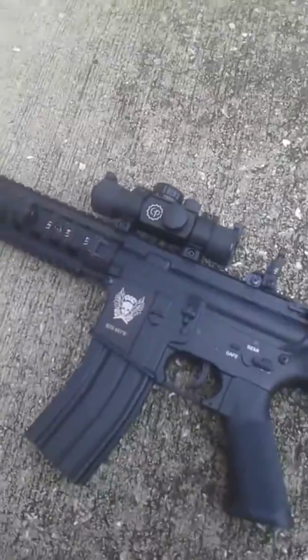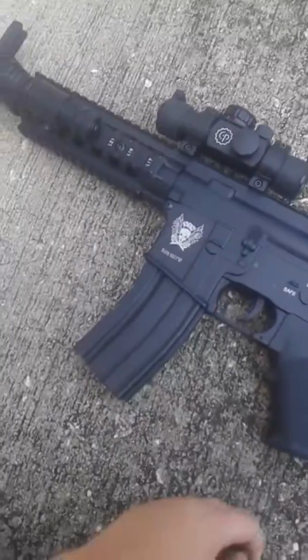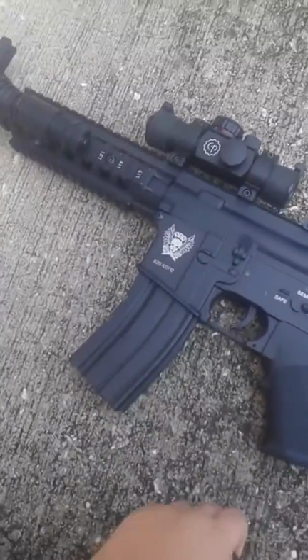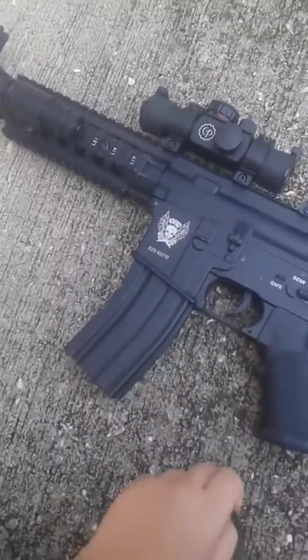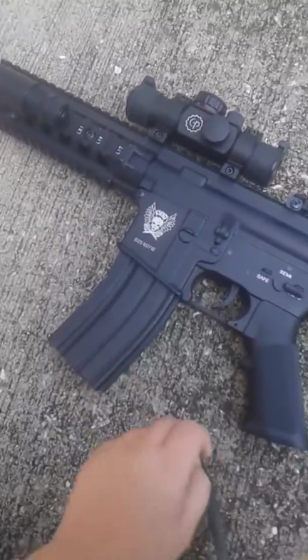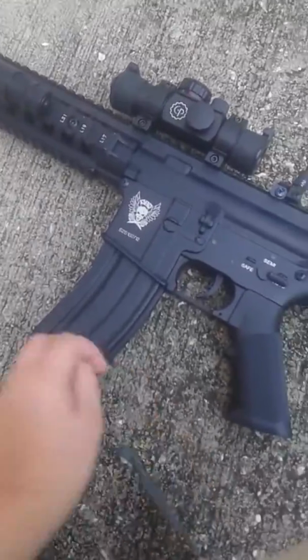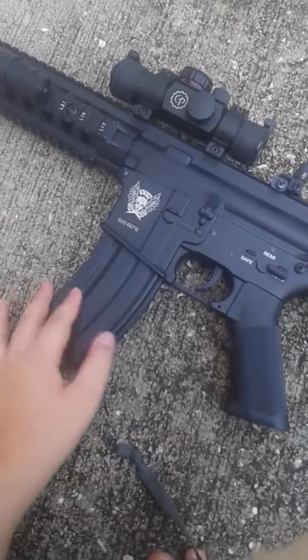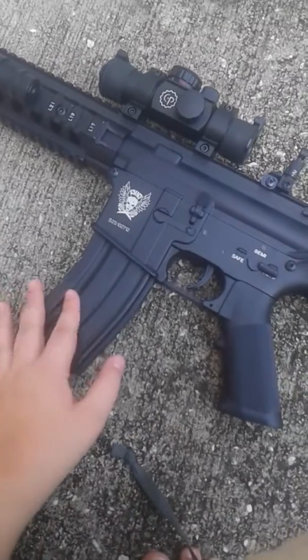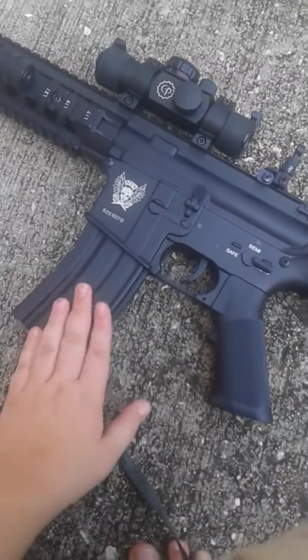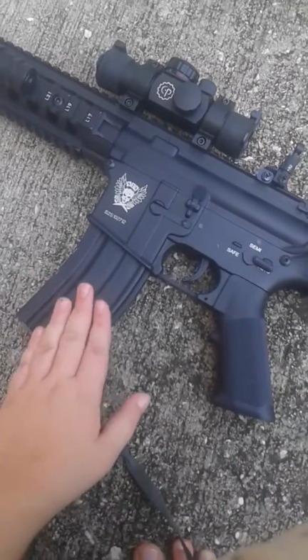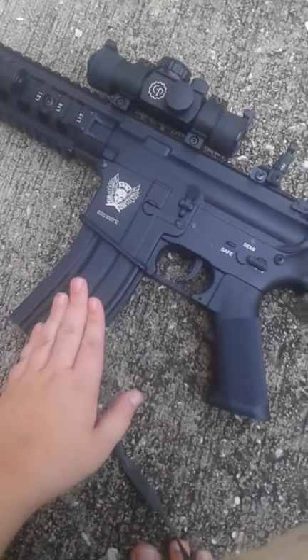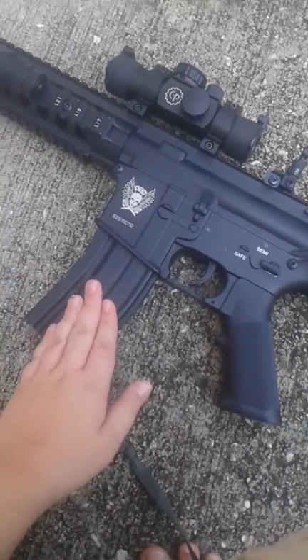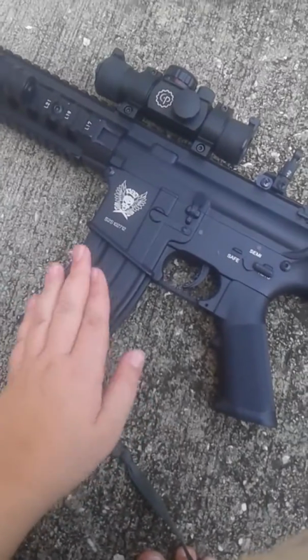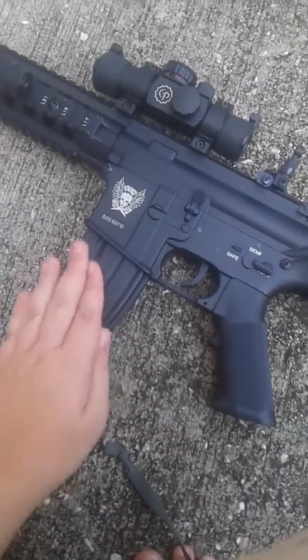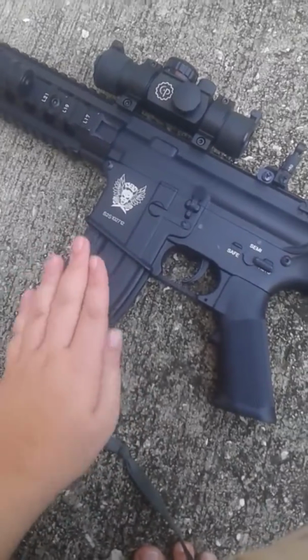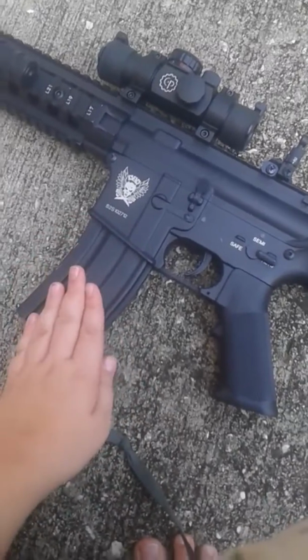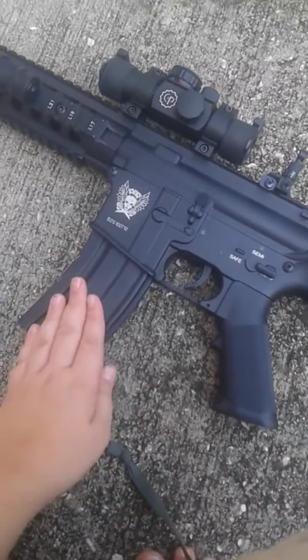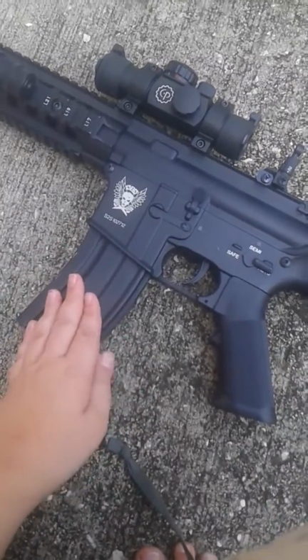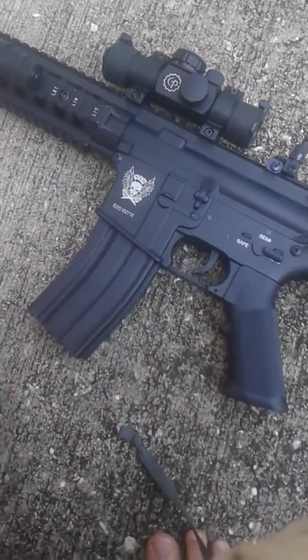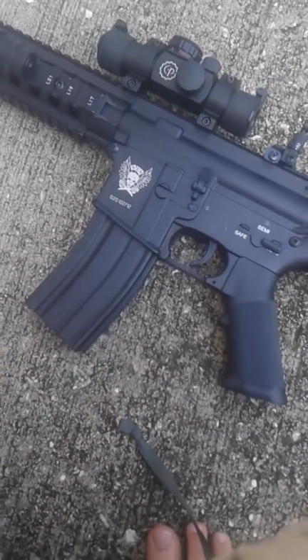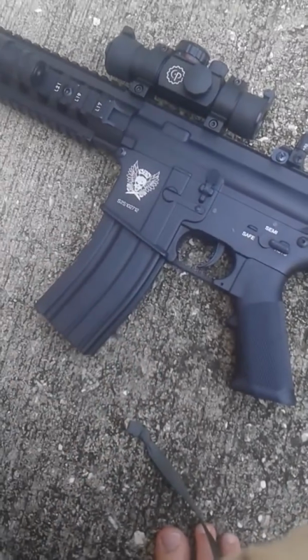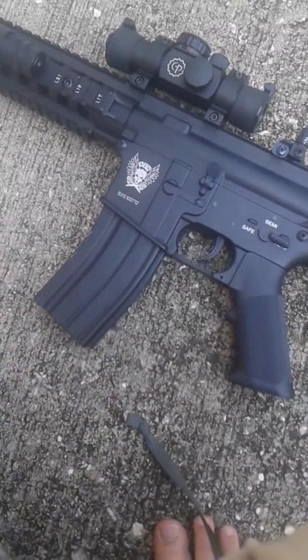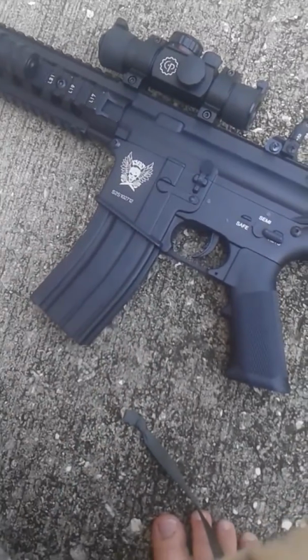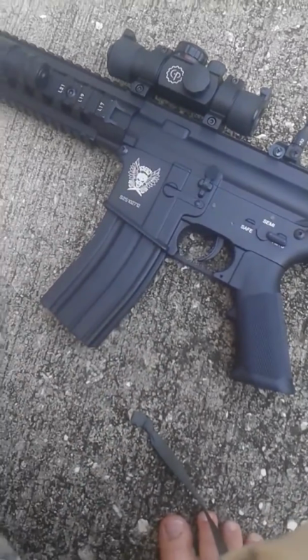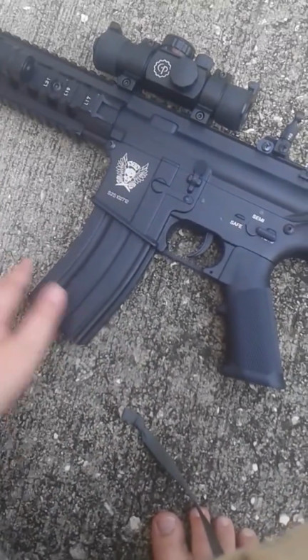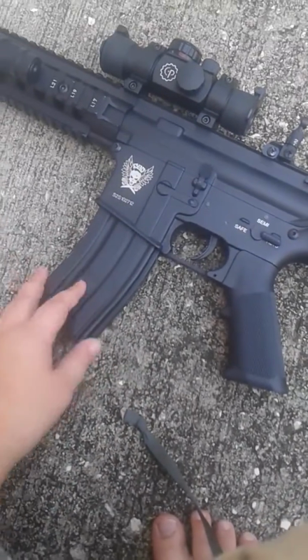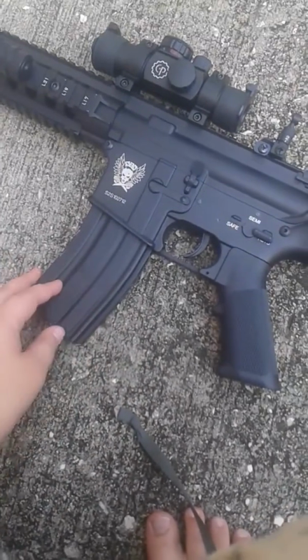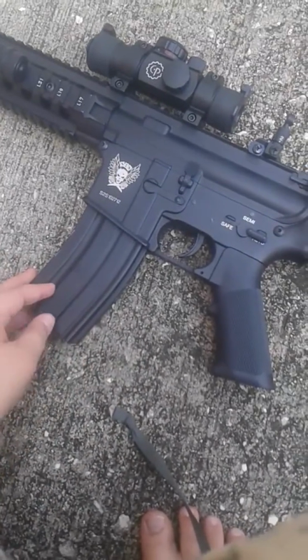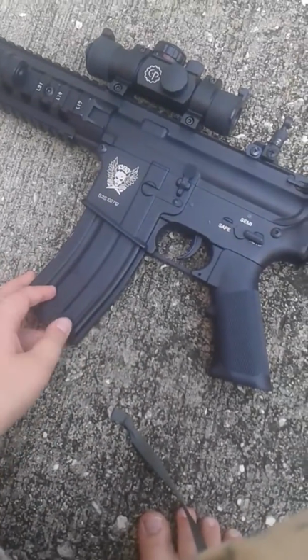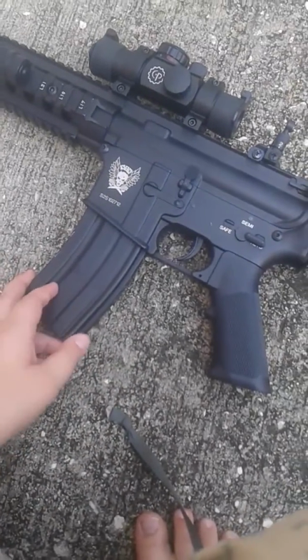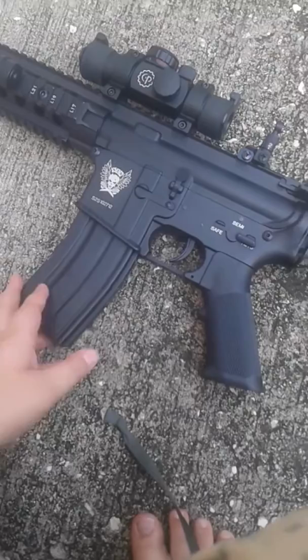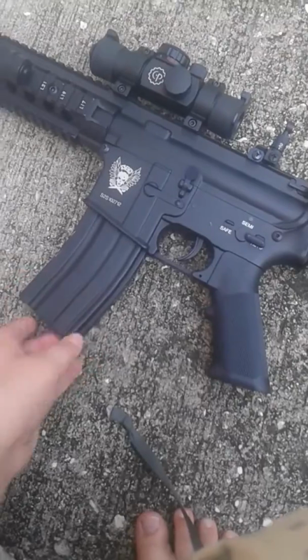I'm doing a review on the M4 SR-16. It's pretty much an M4-16.